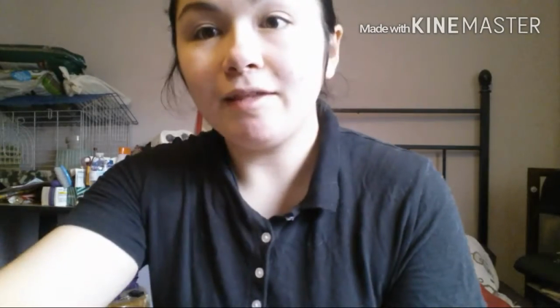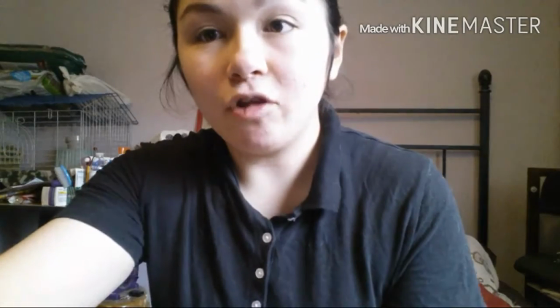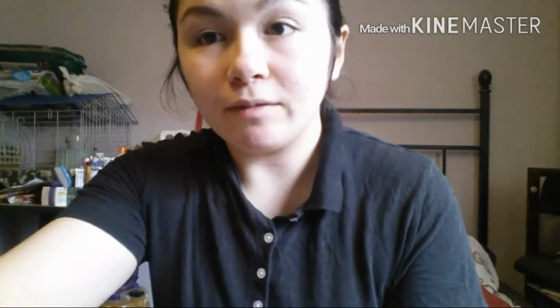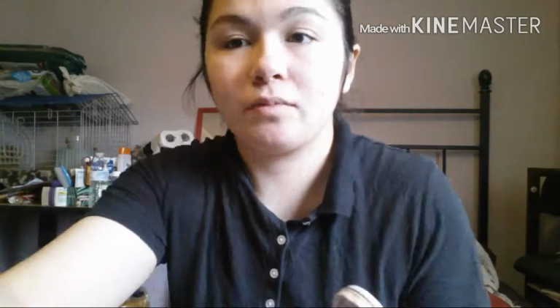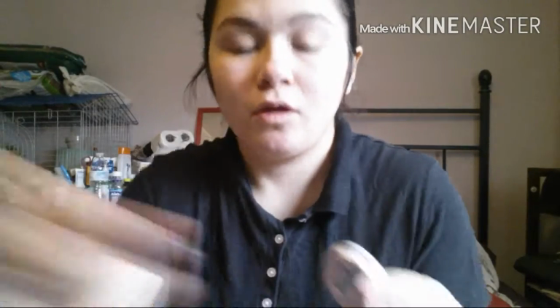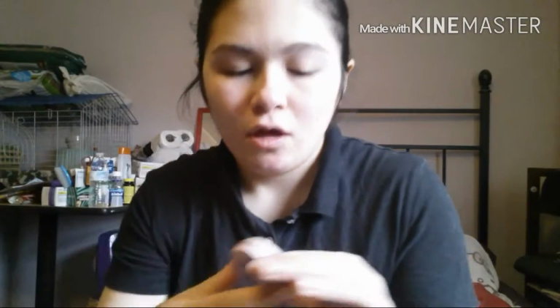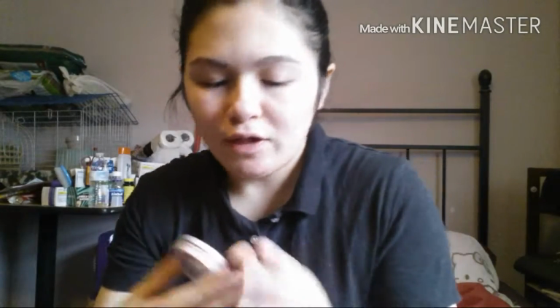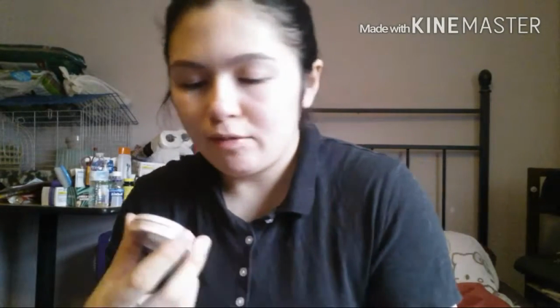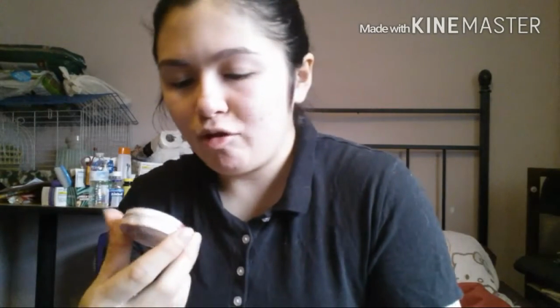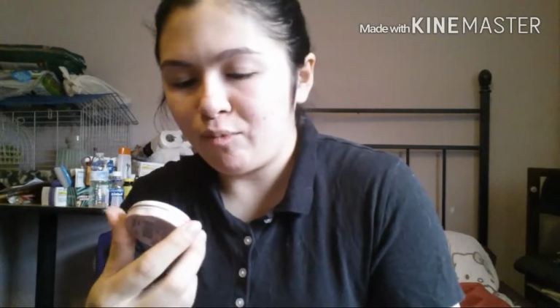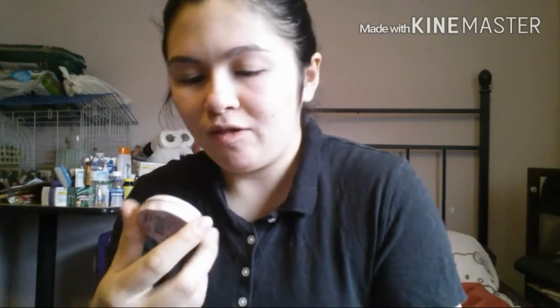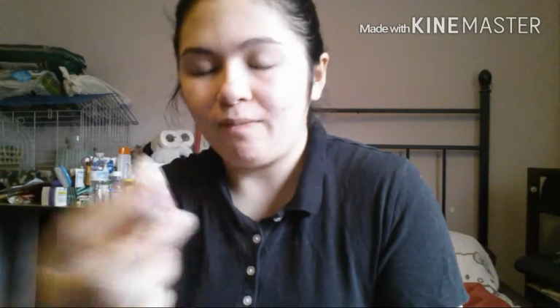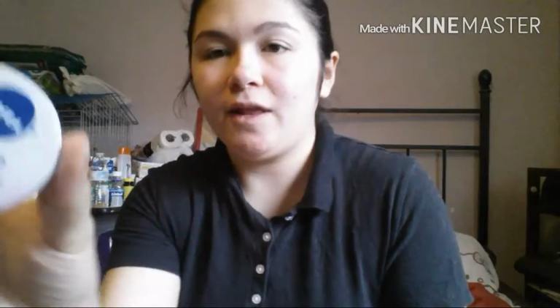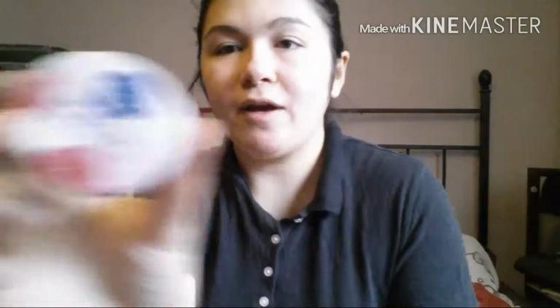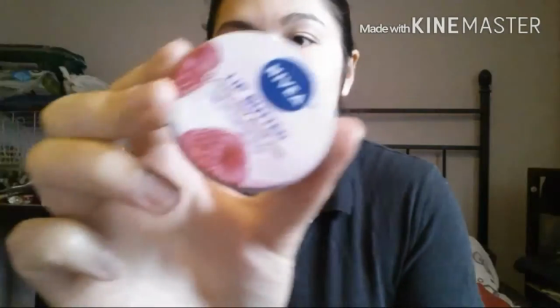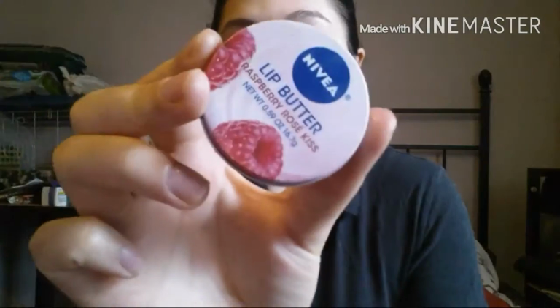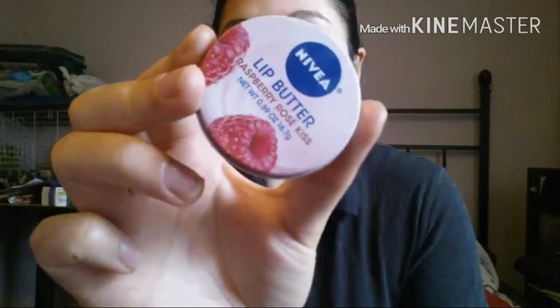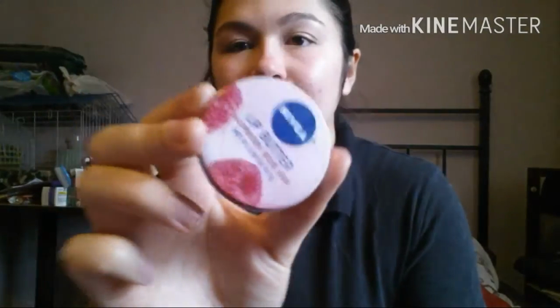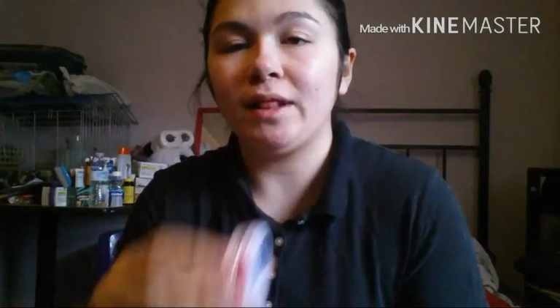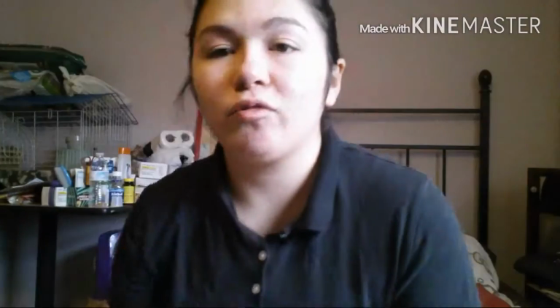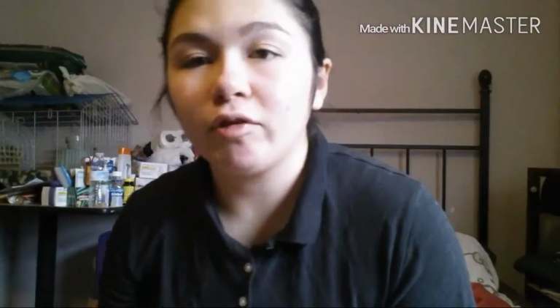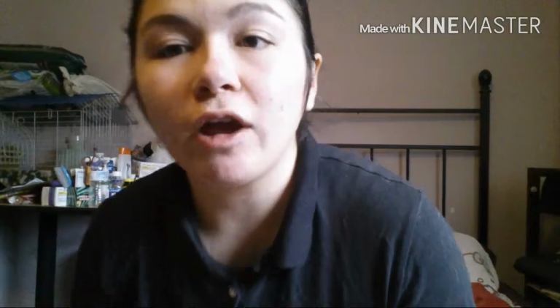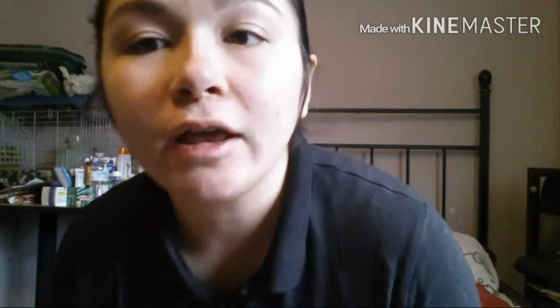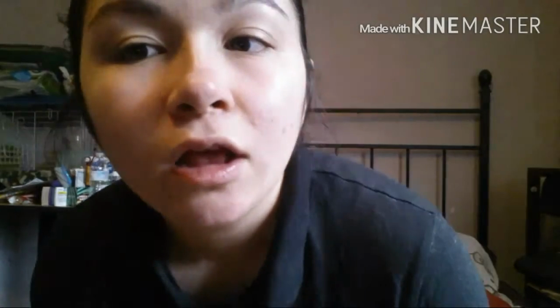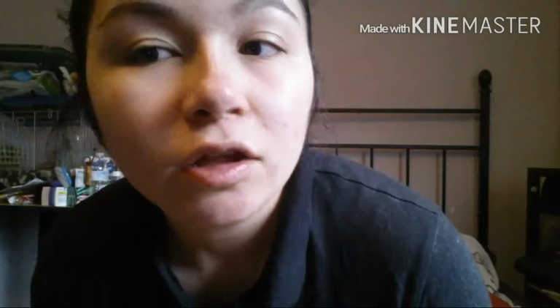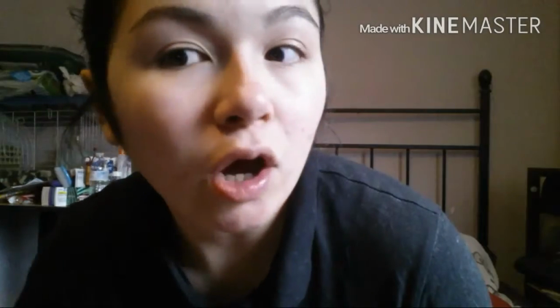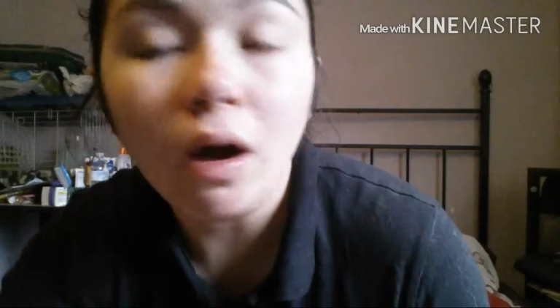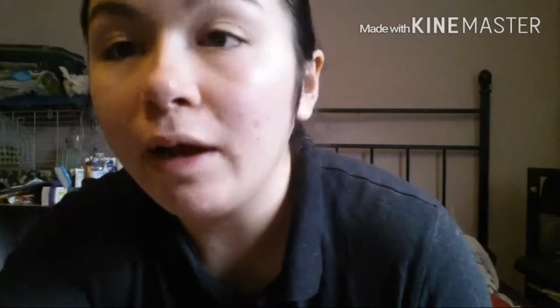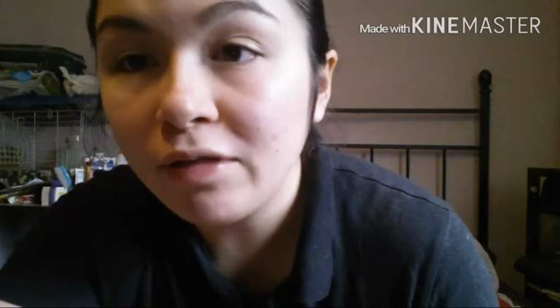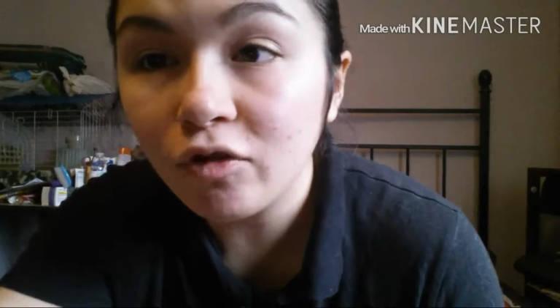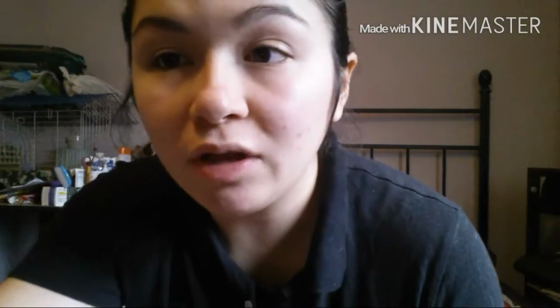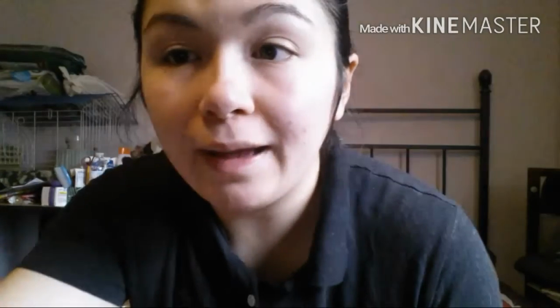Let's get started. First thing I'm going to do is put some Nivea lip butter on my lips. My lips are very dry, so I'm going to do that first and come back.